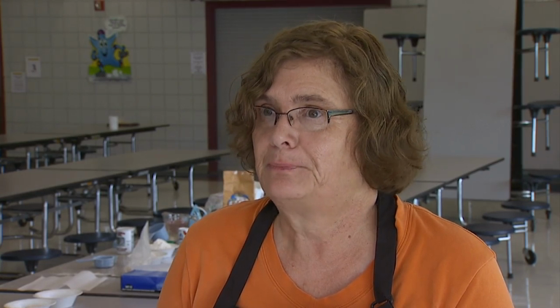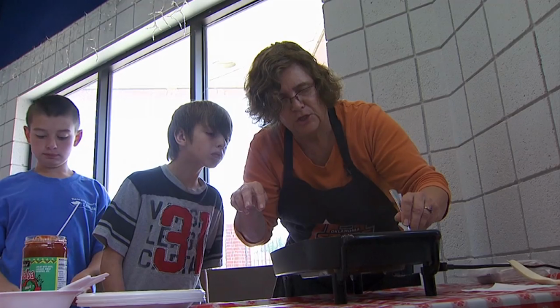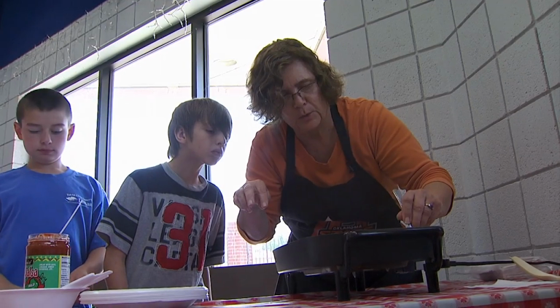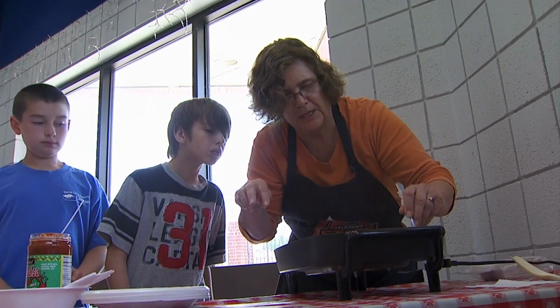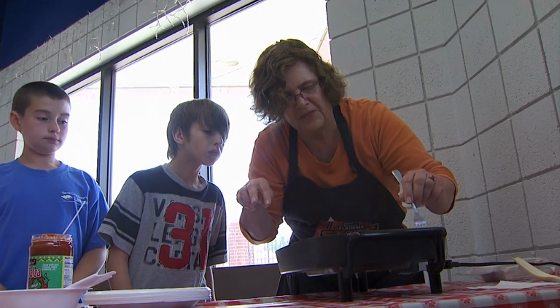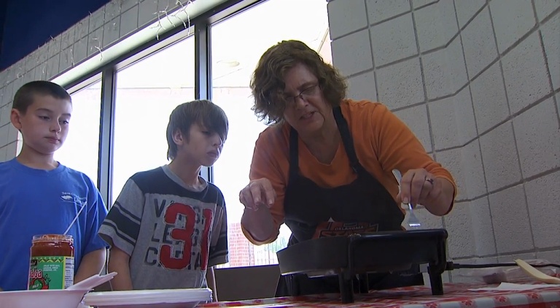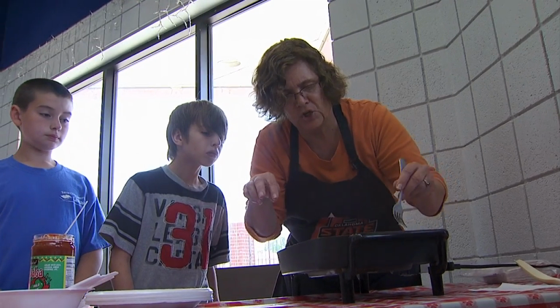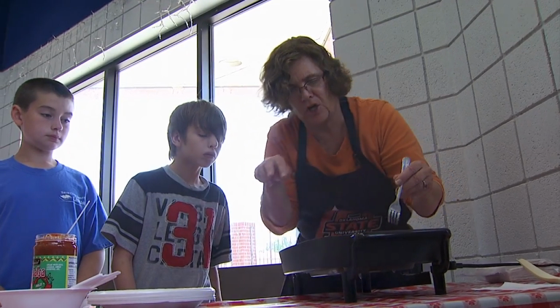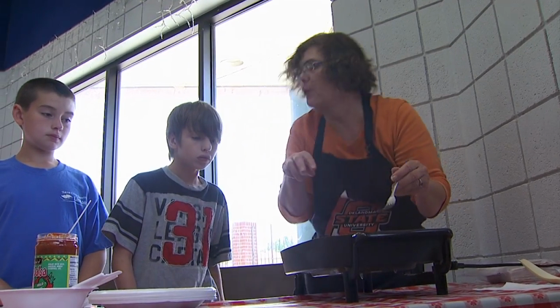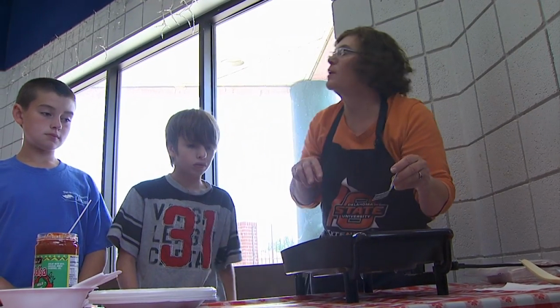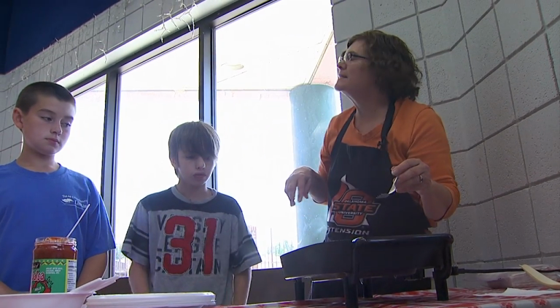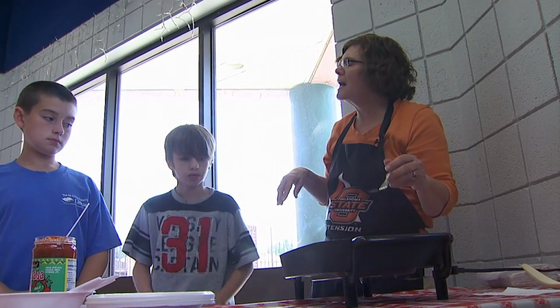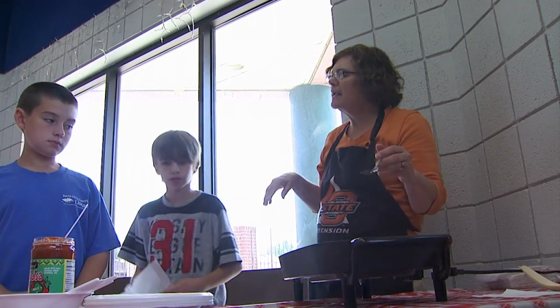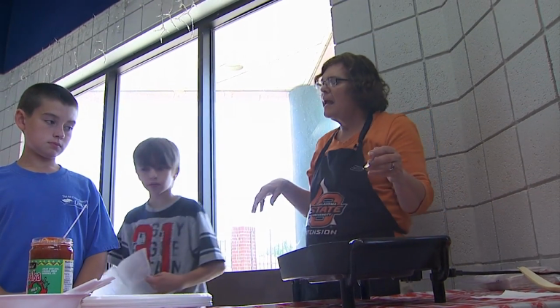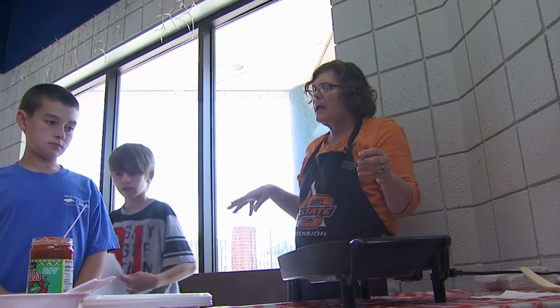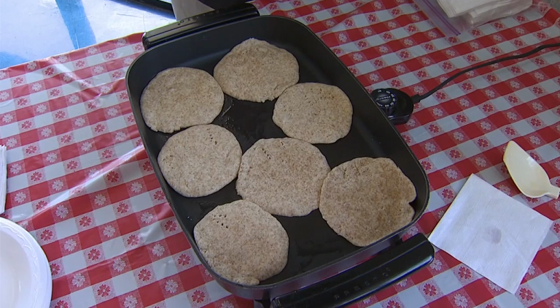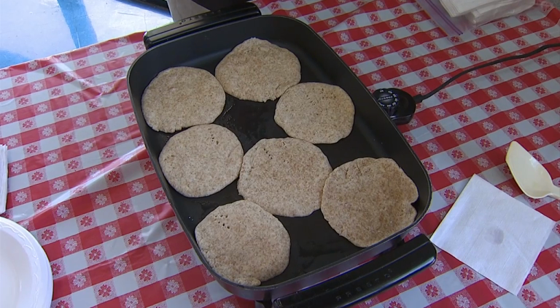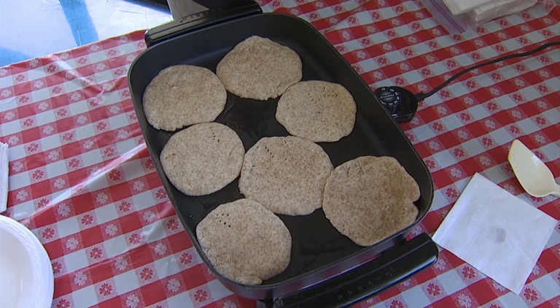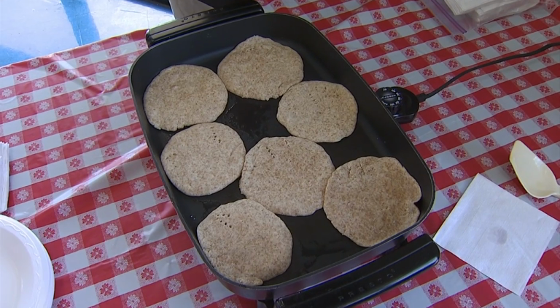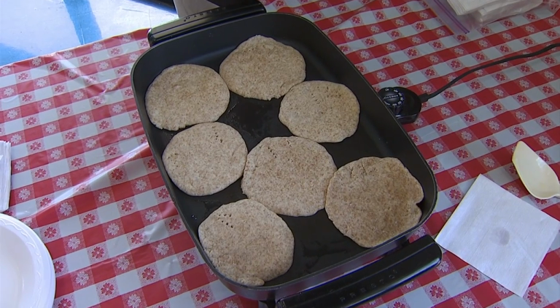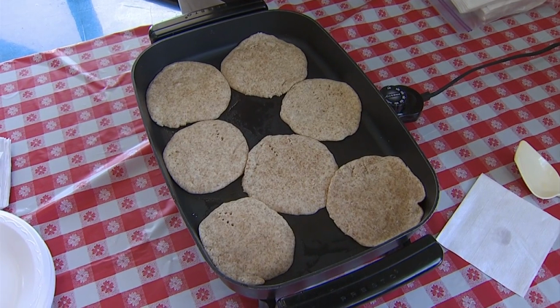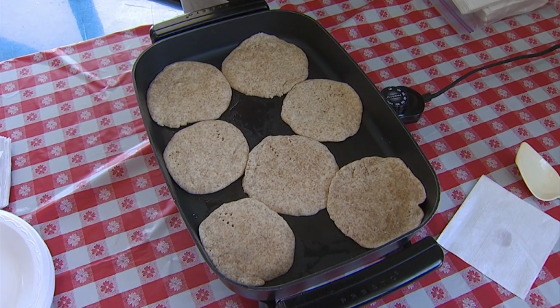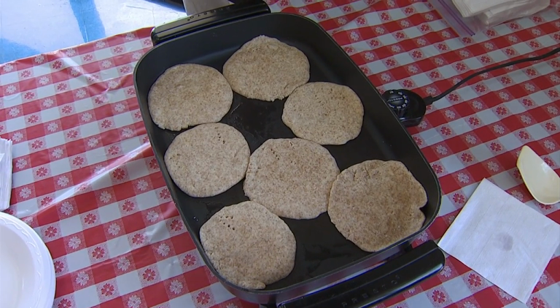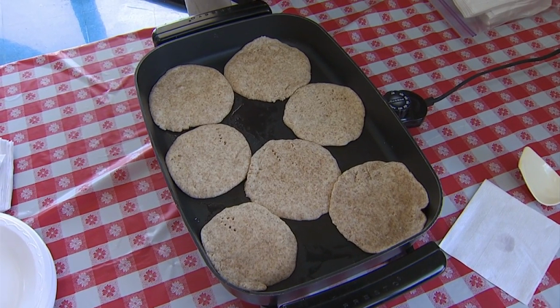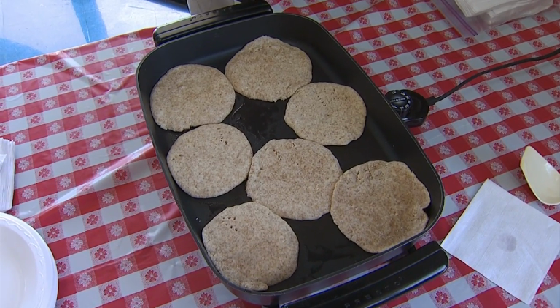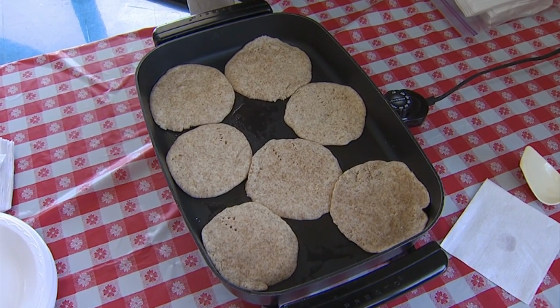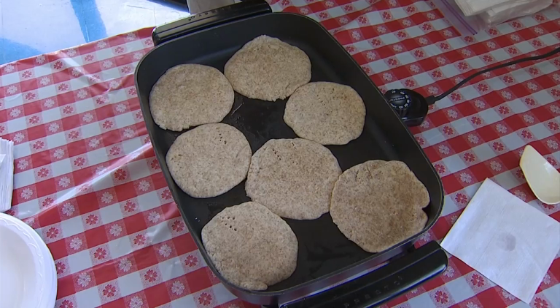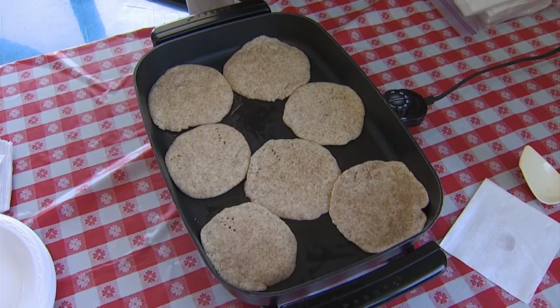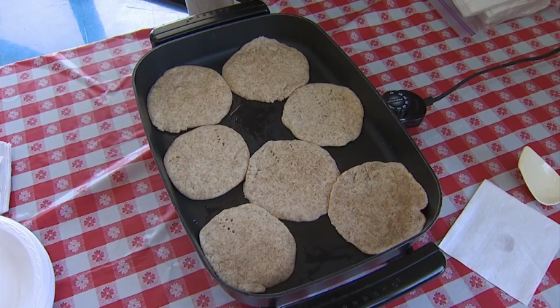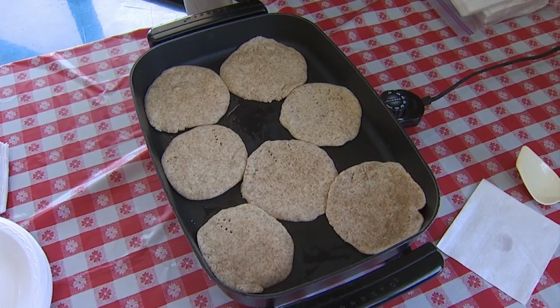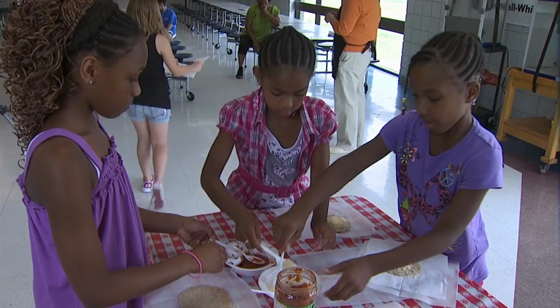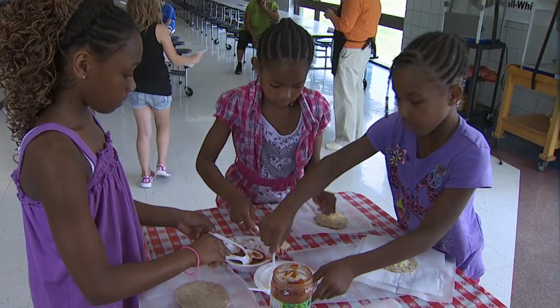We'll let these cook on one side. It takes probably about three minutes, and they'll brown.